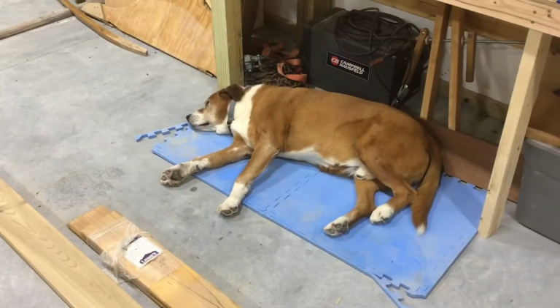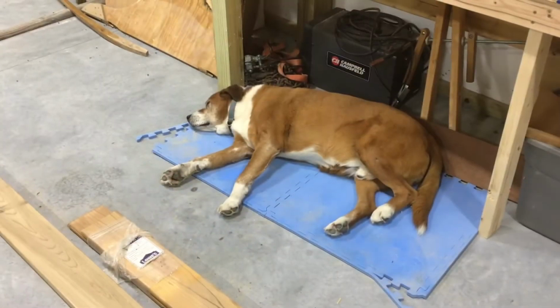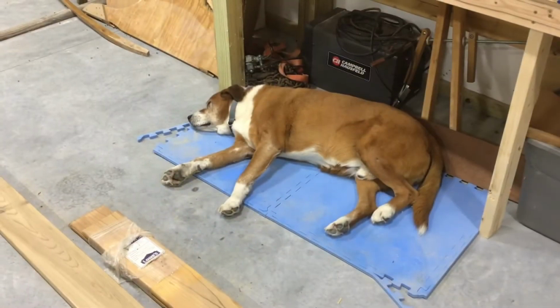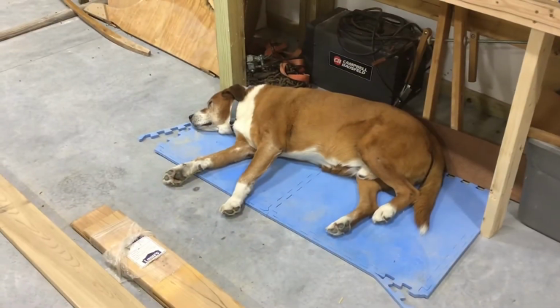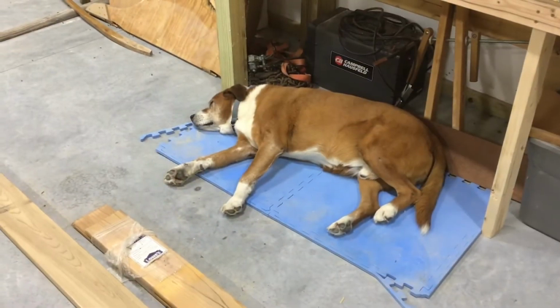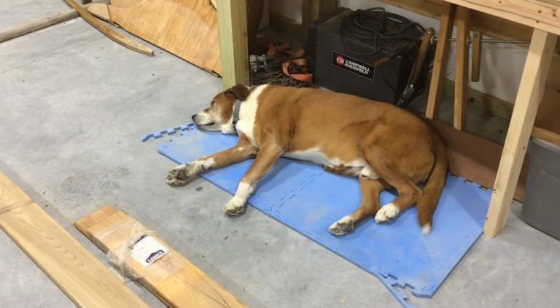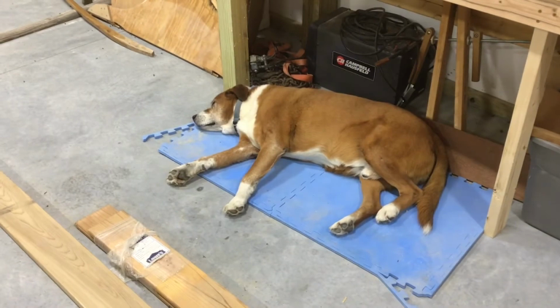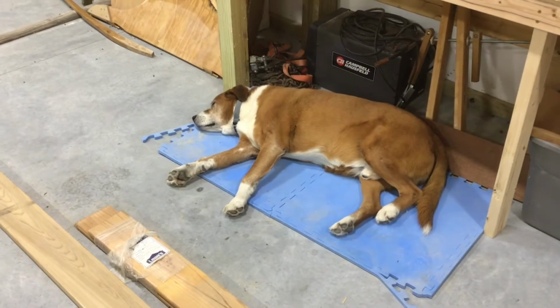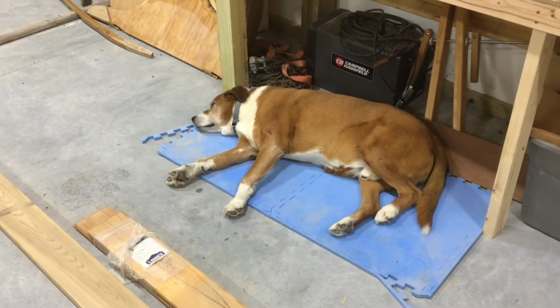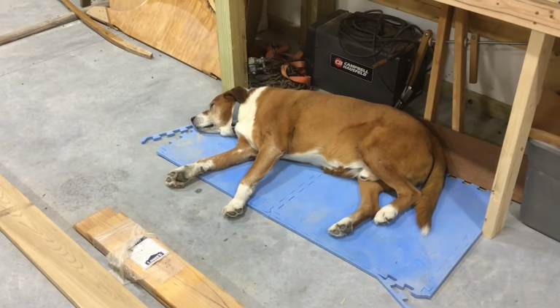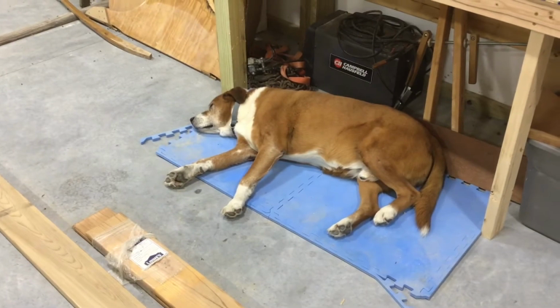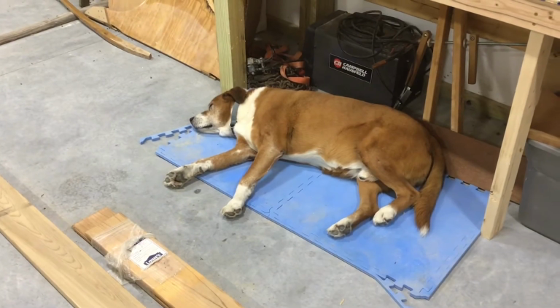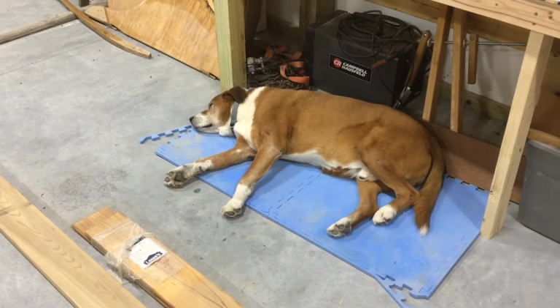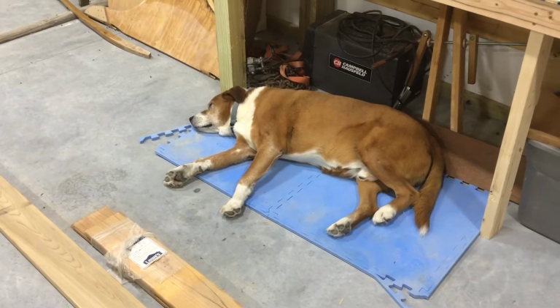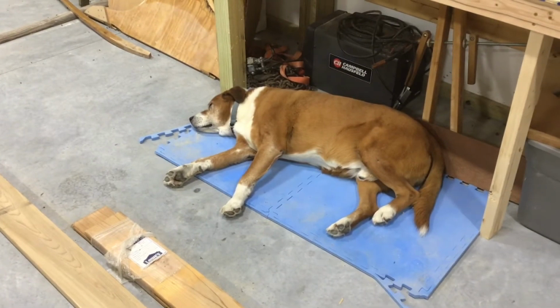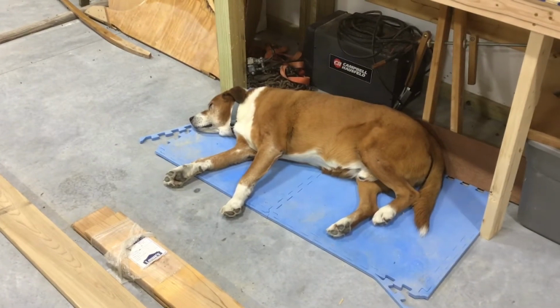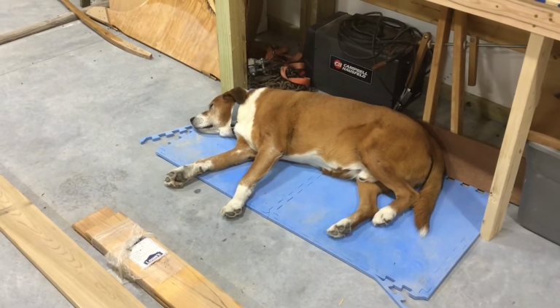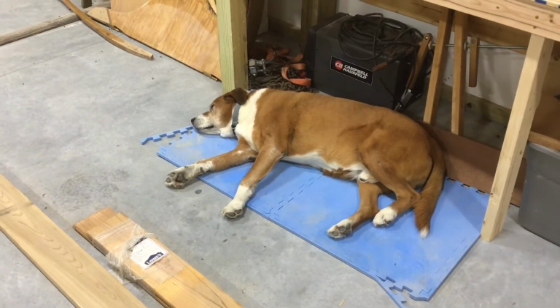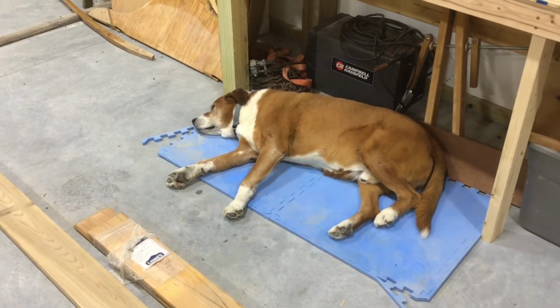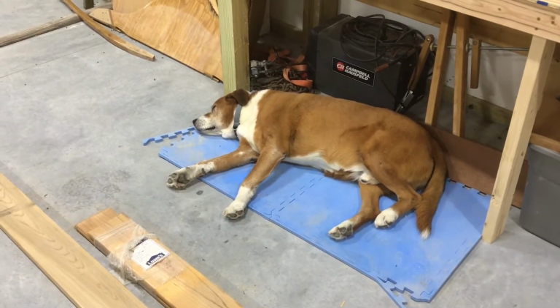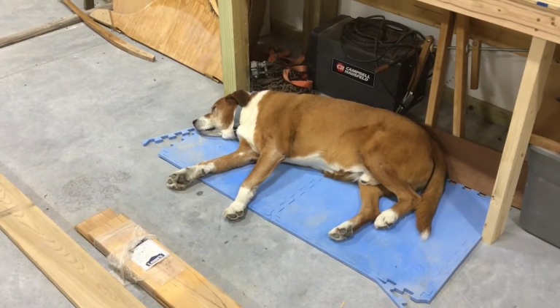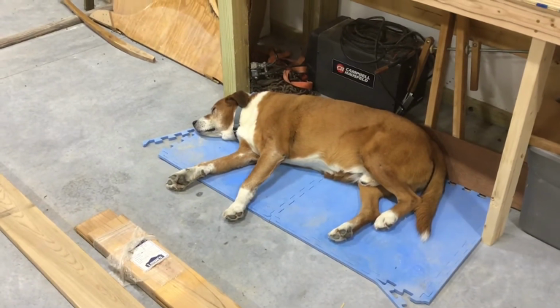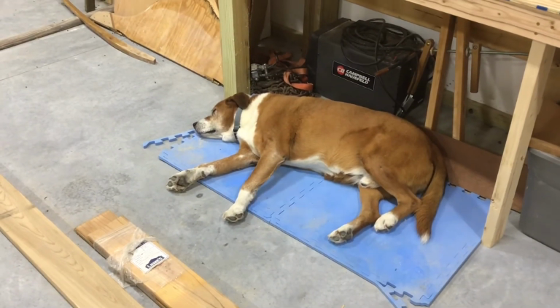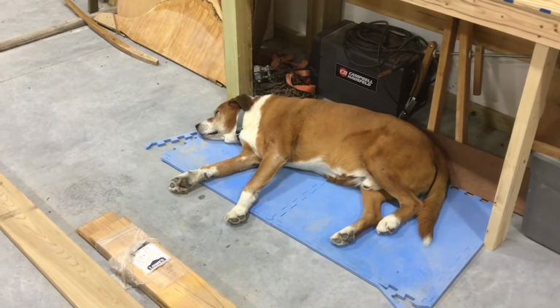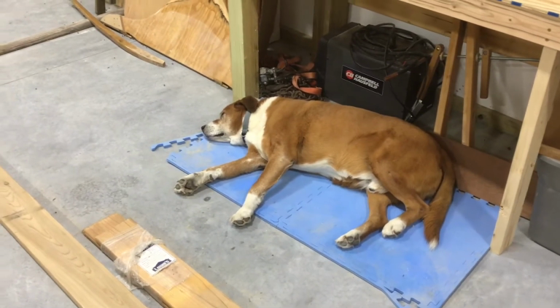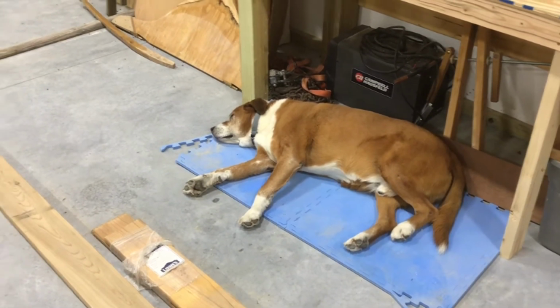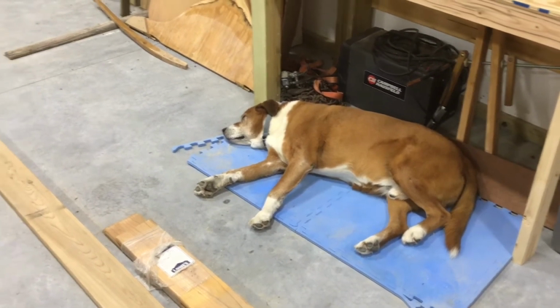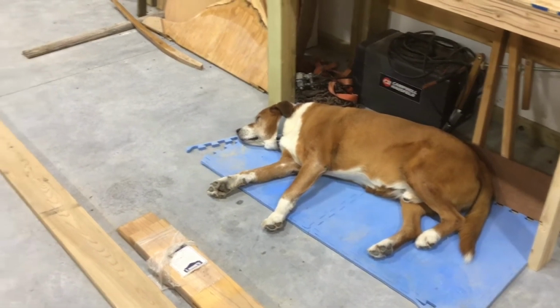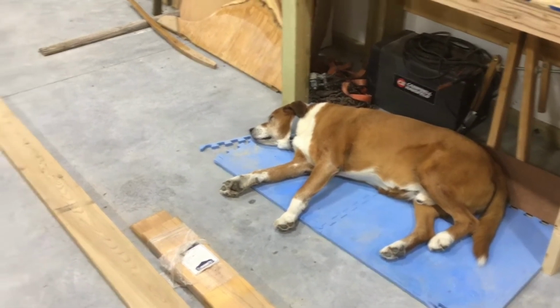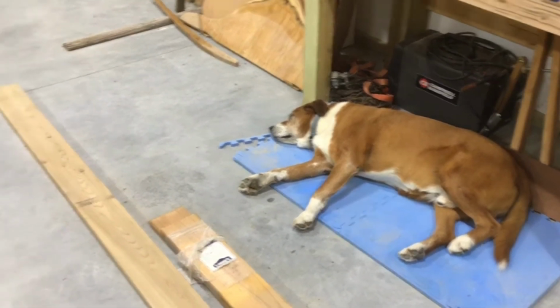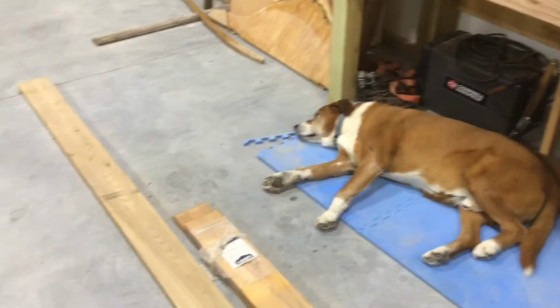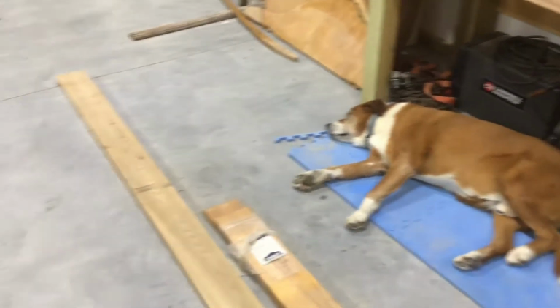Hello shop dog. You like this warm floor in here?